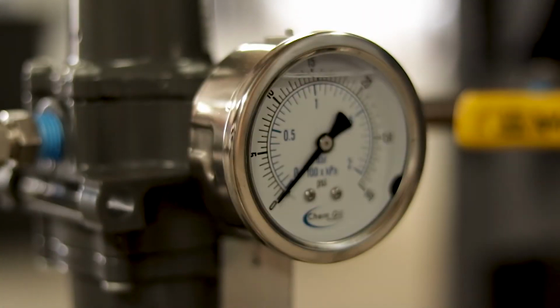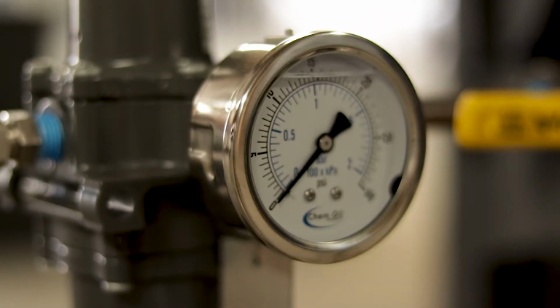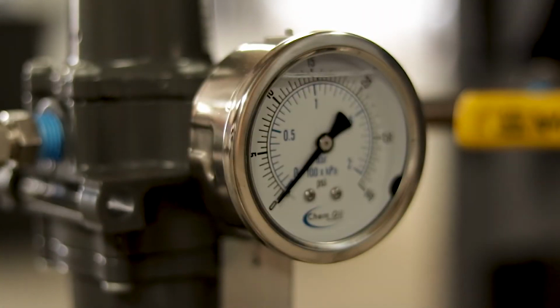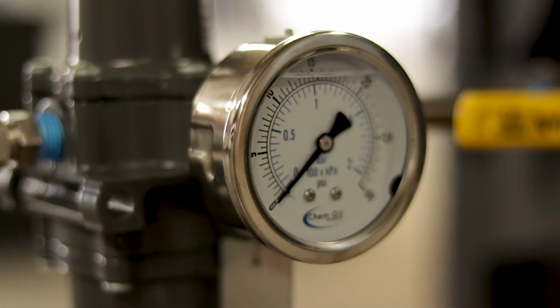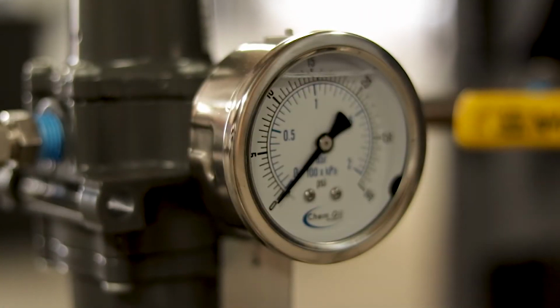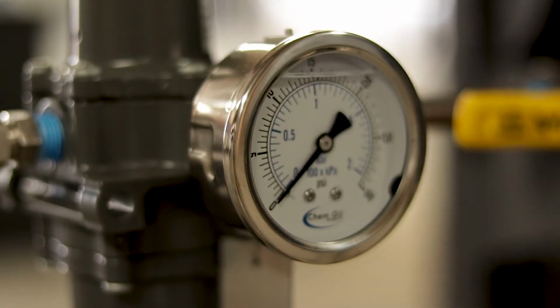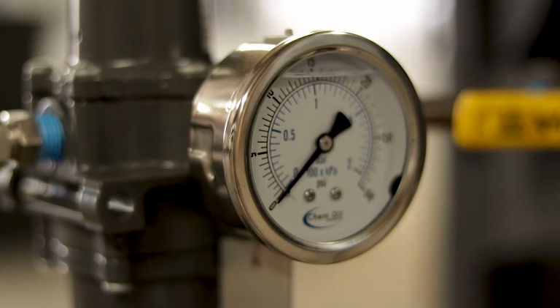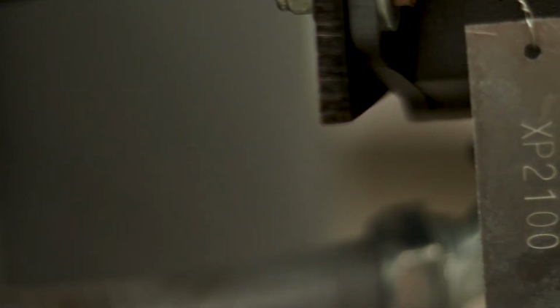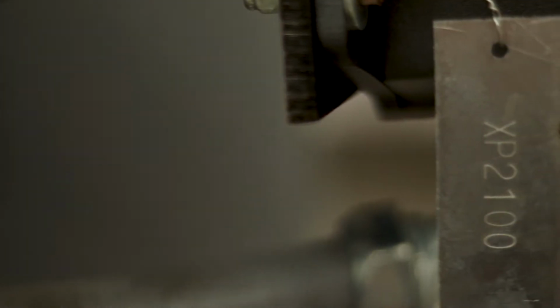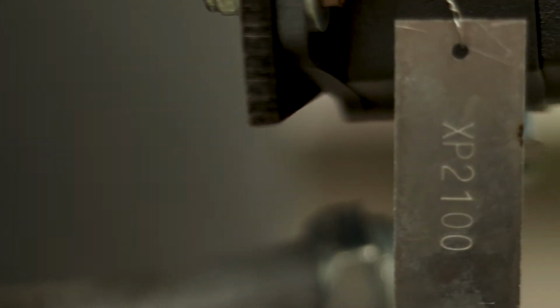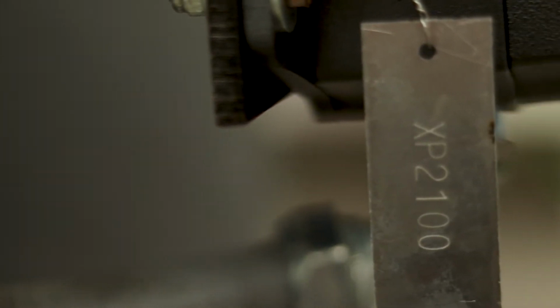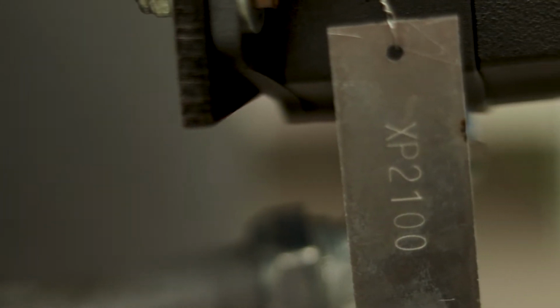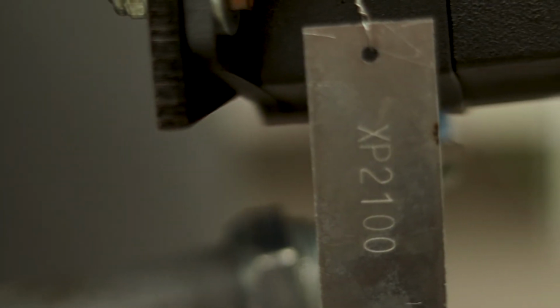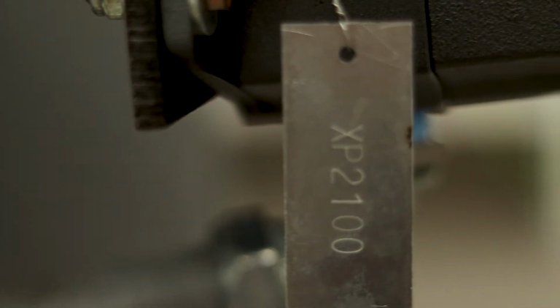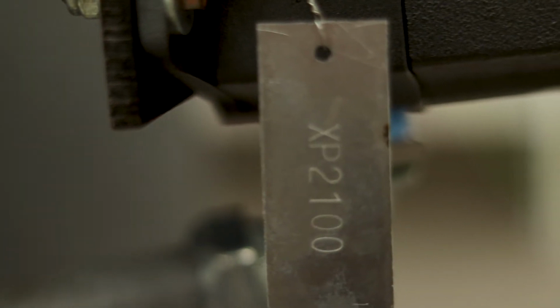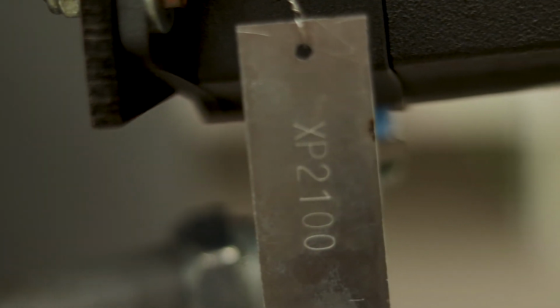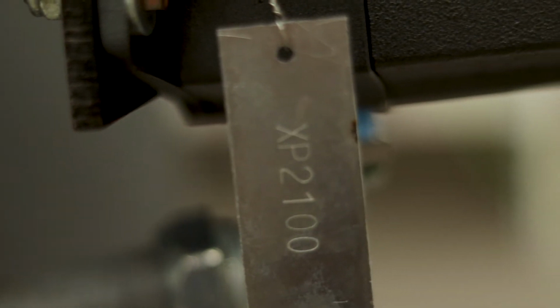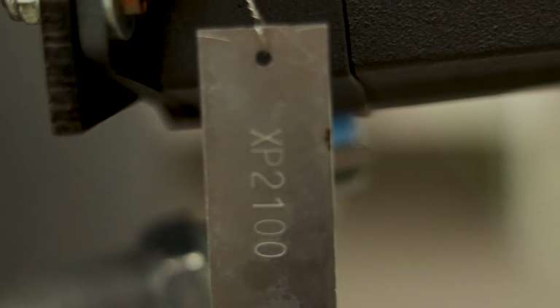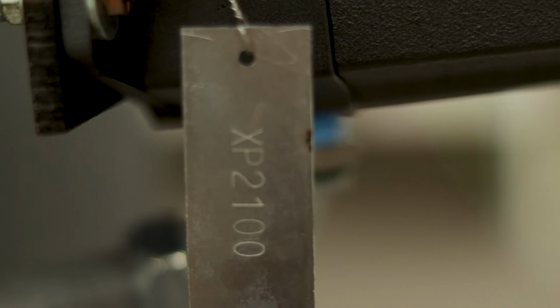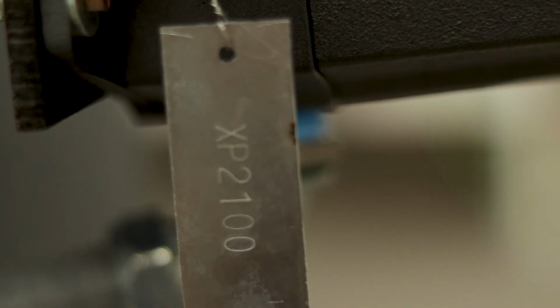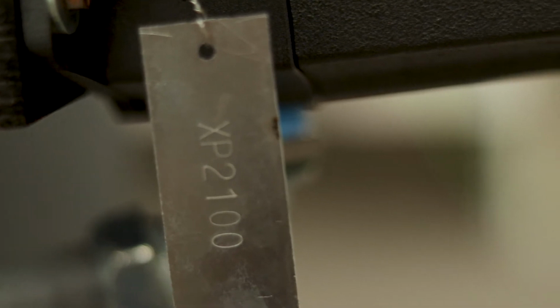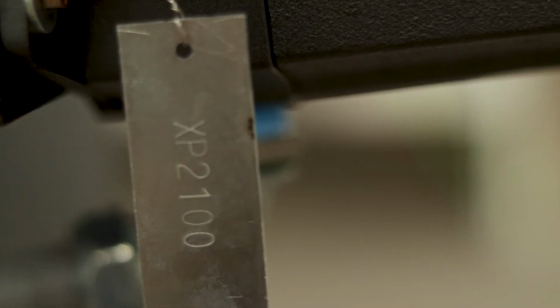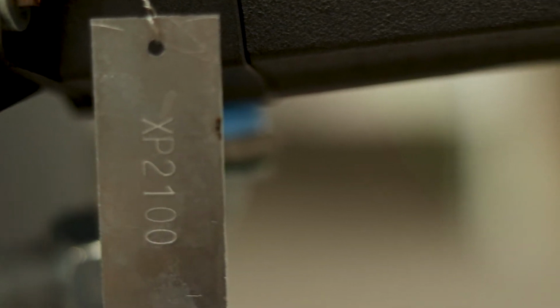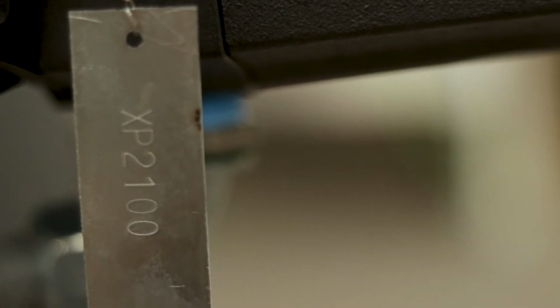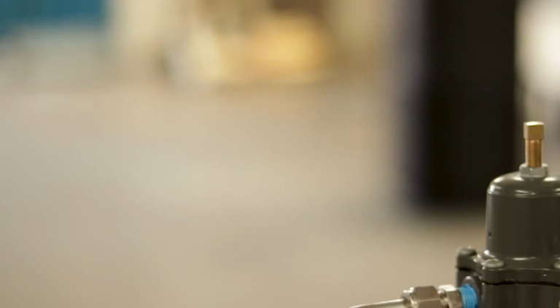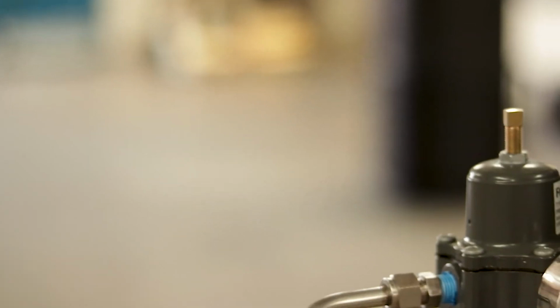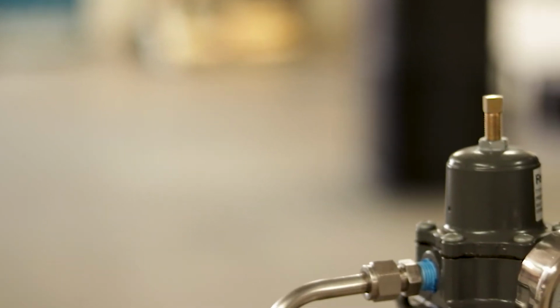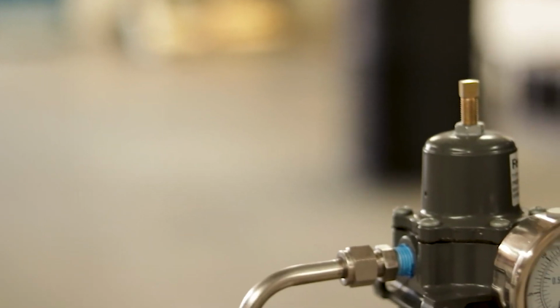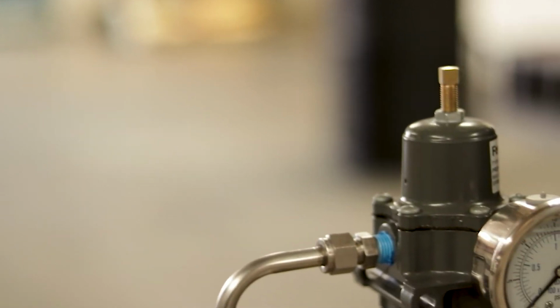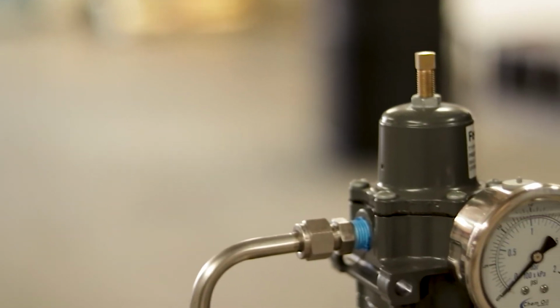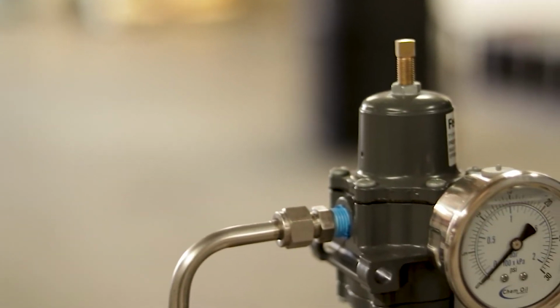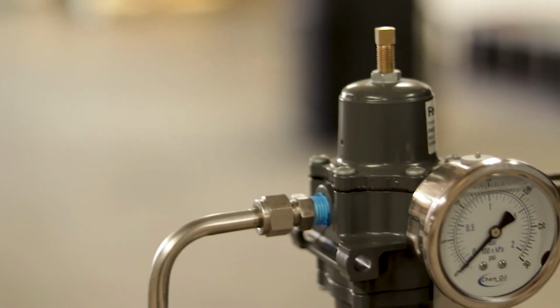All instruments on Spiral X equipment utilize stamped identification tags for traceability and replacement.